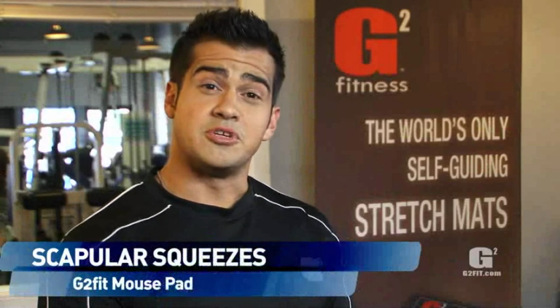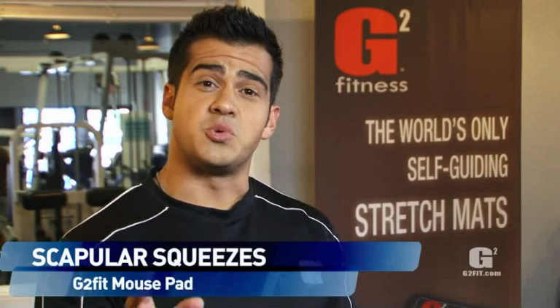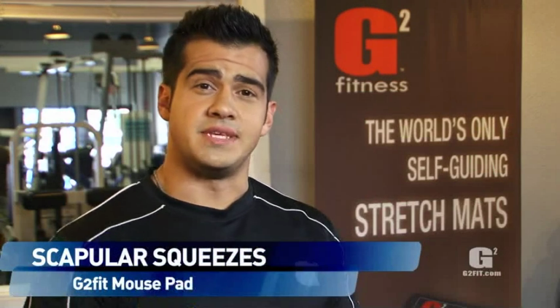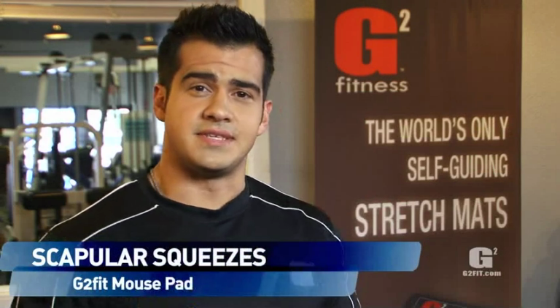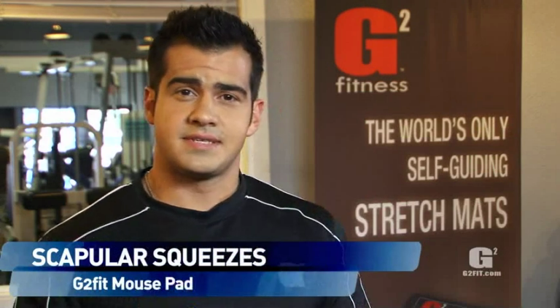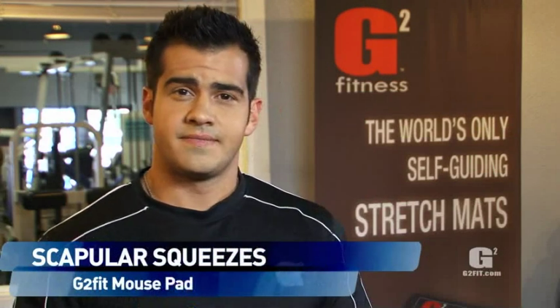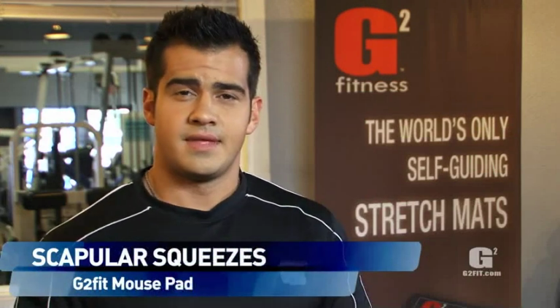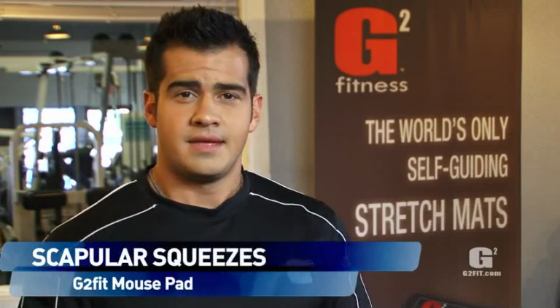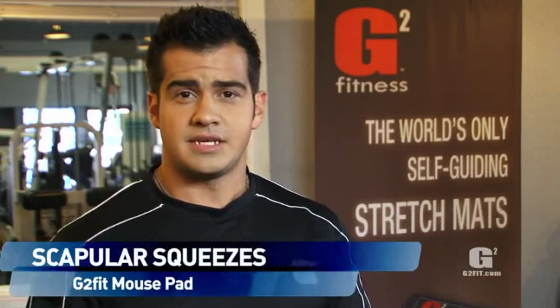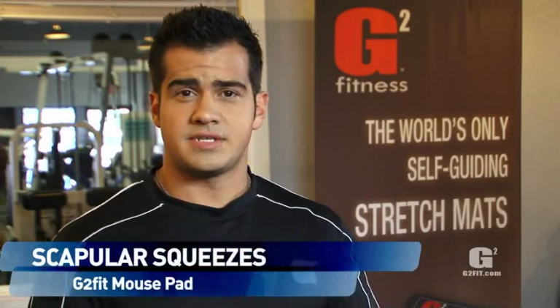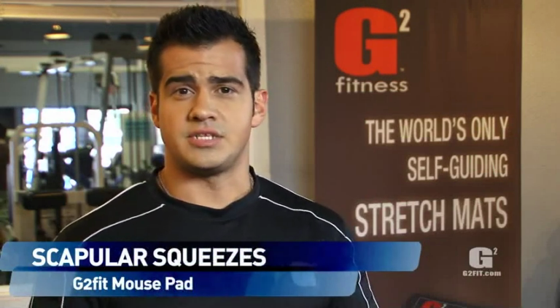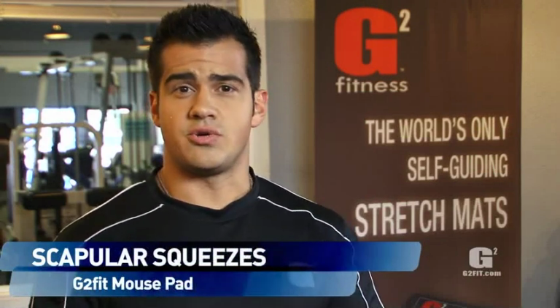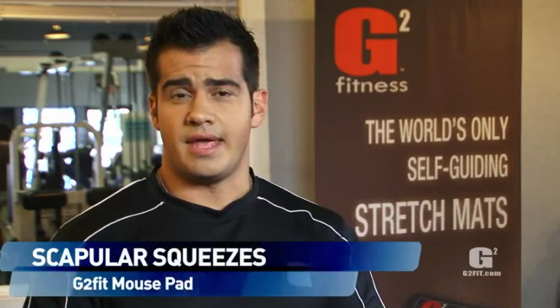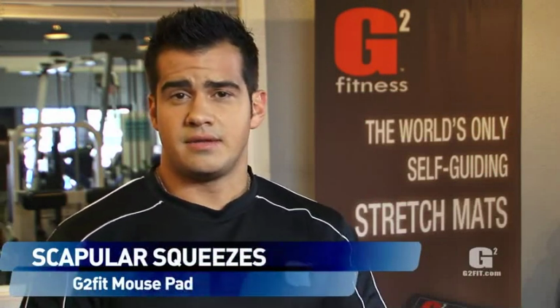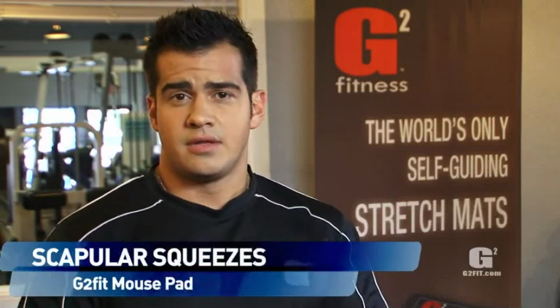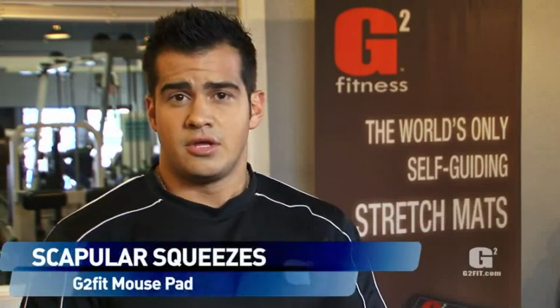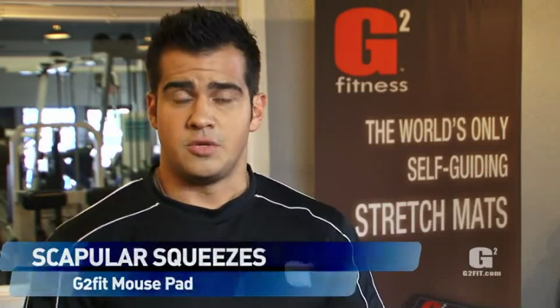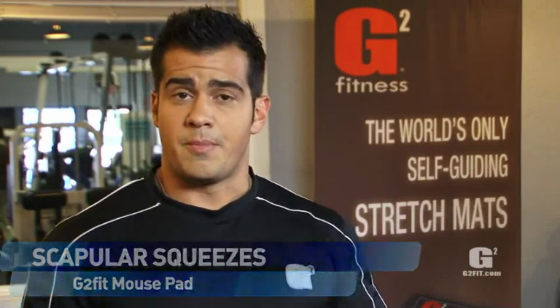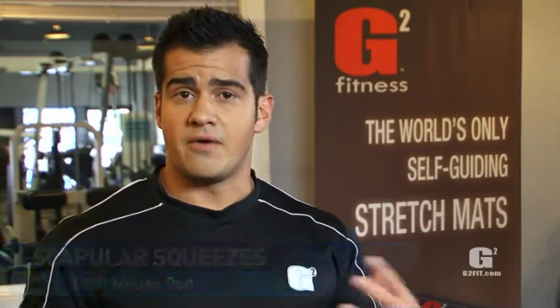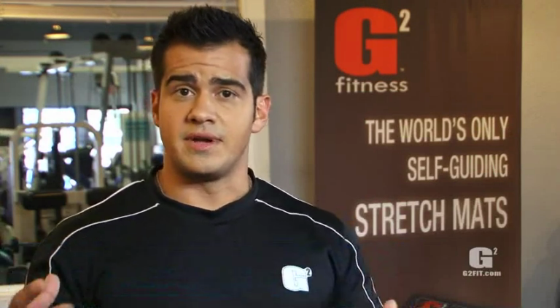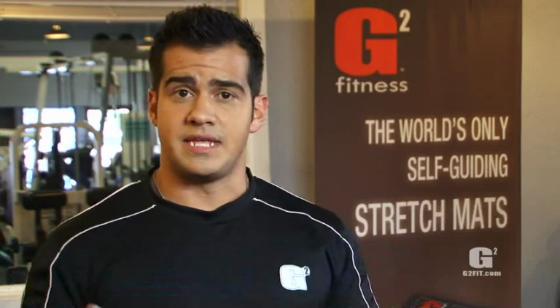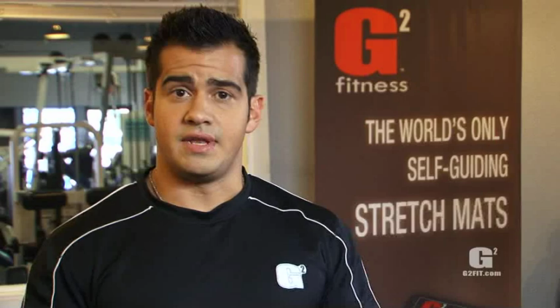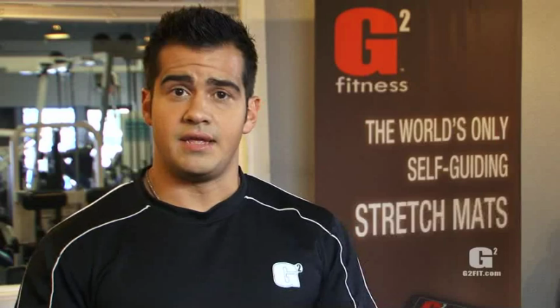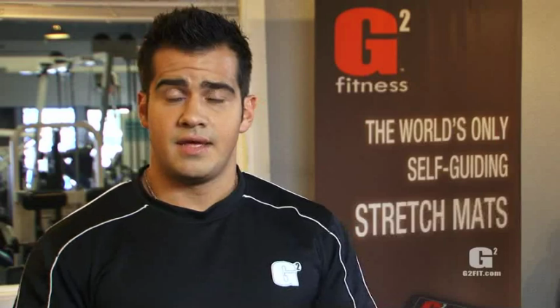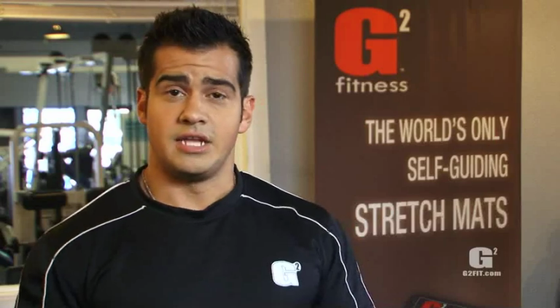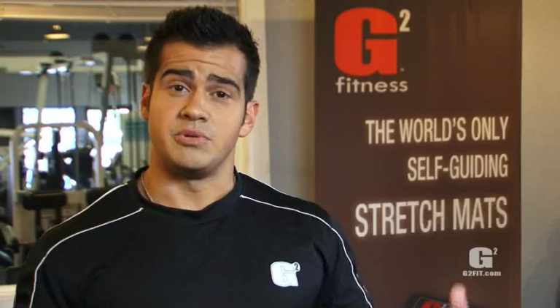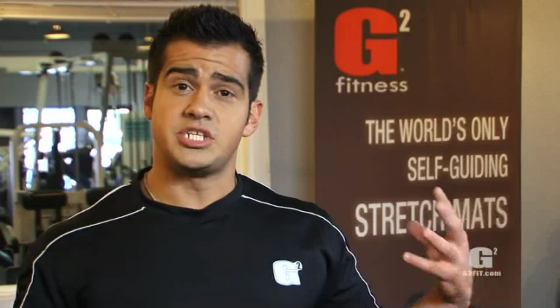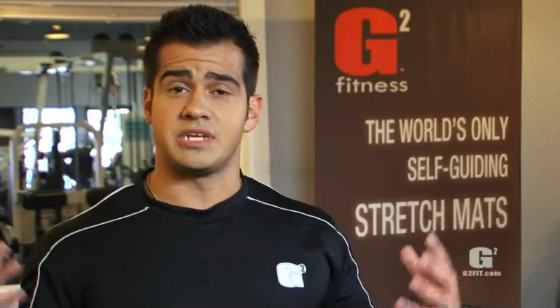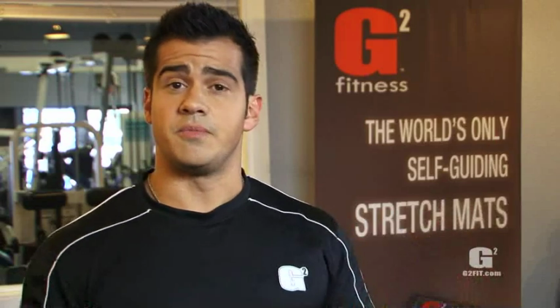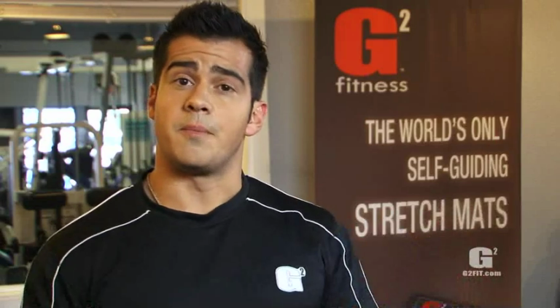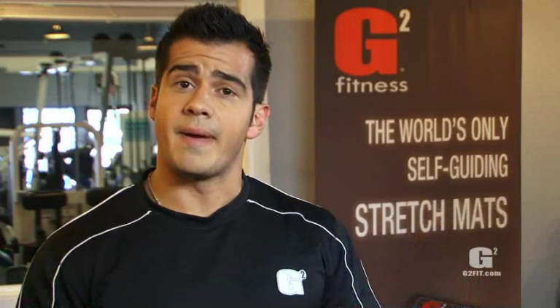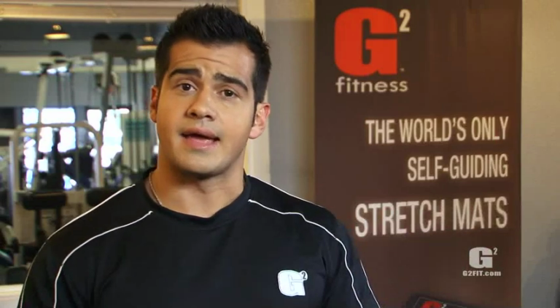Scapular Squeezes. This exercise is great to prepare for activity and to release stress from the upper back.